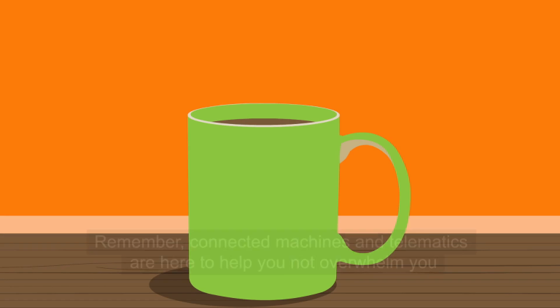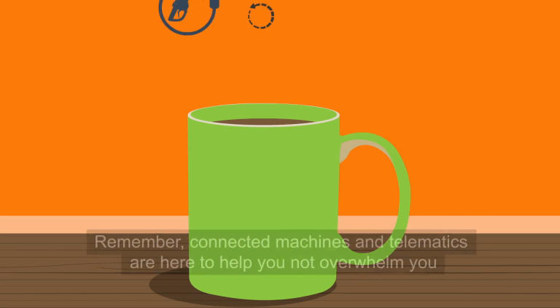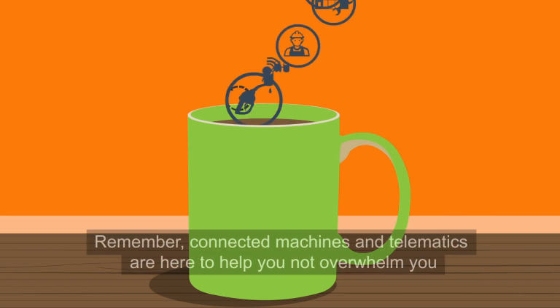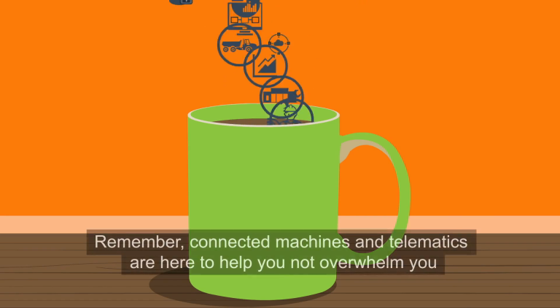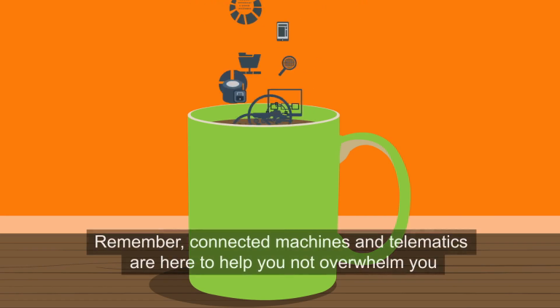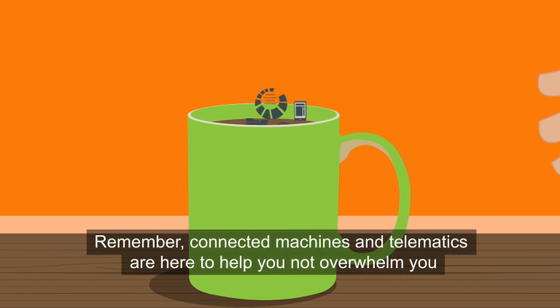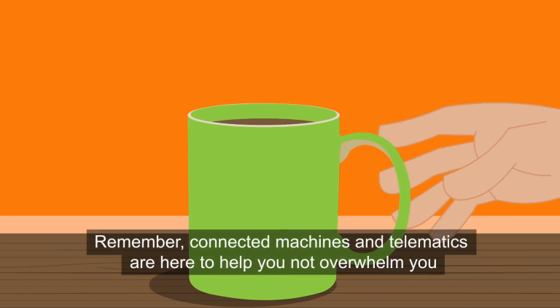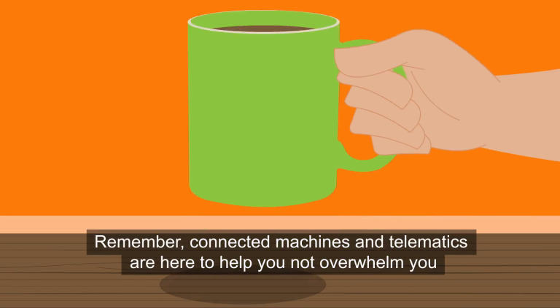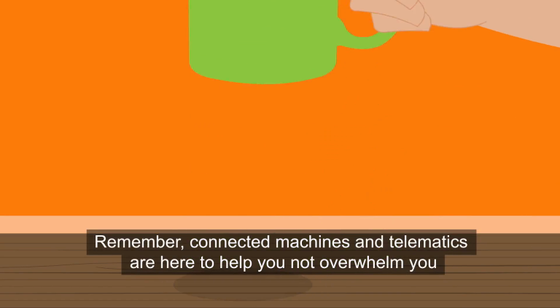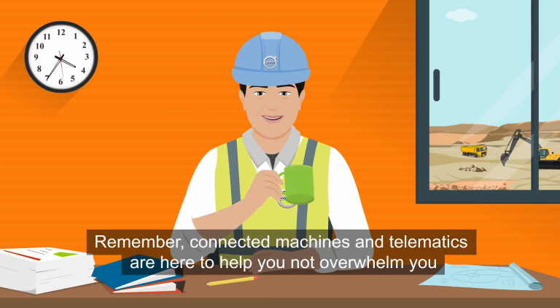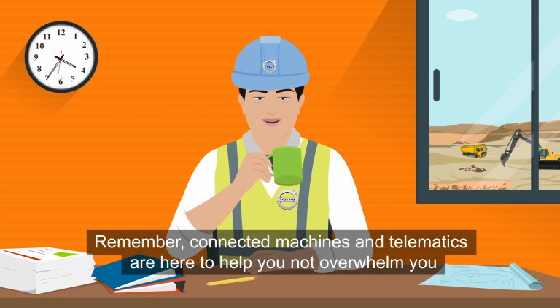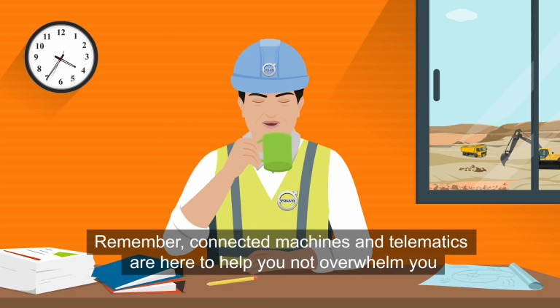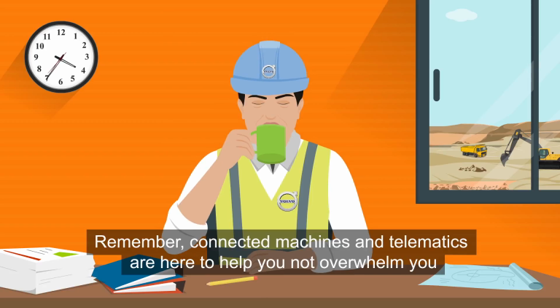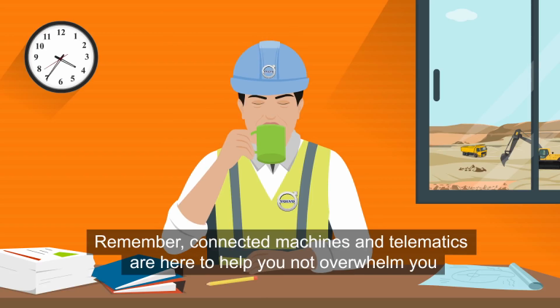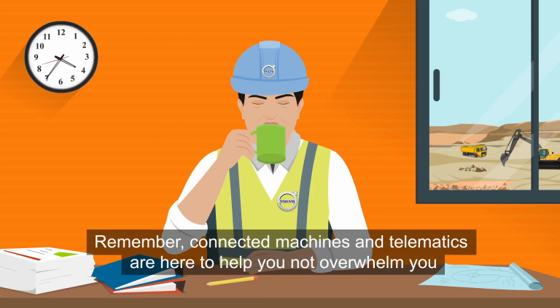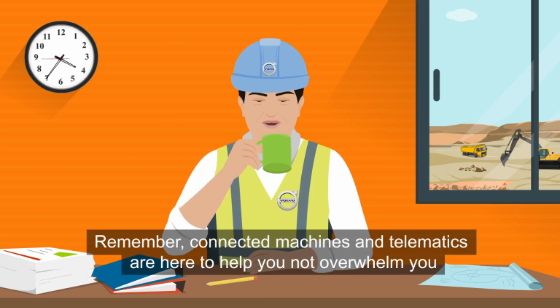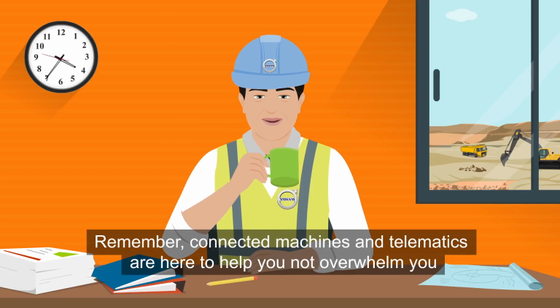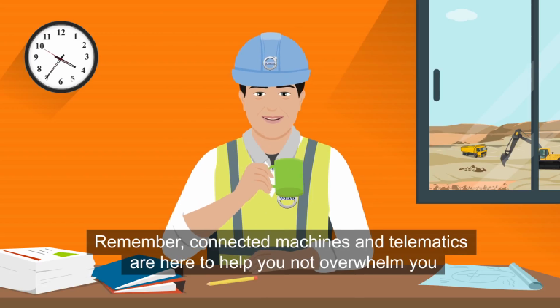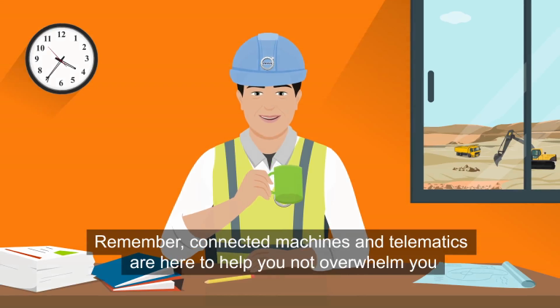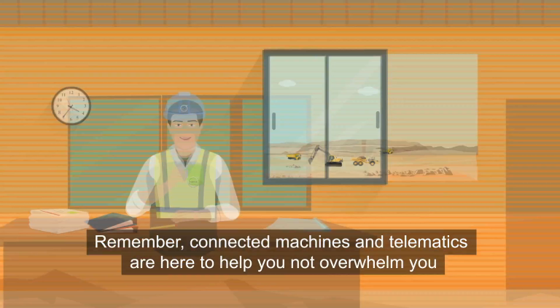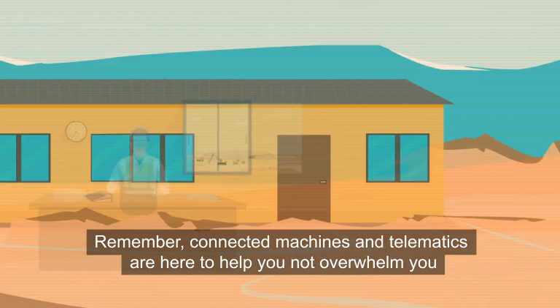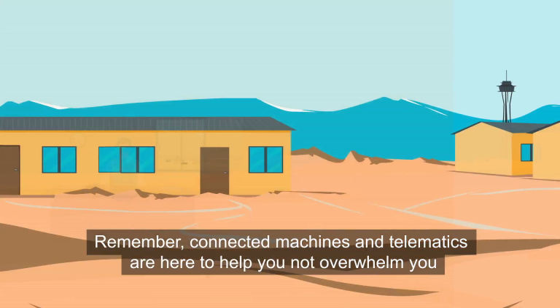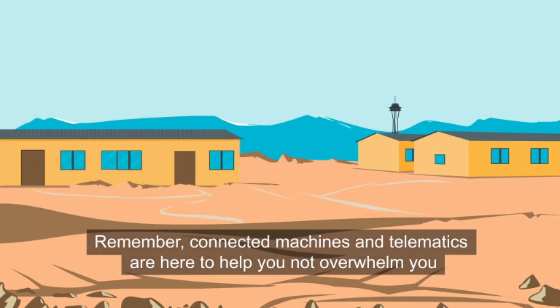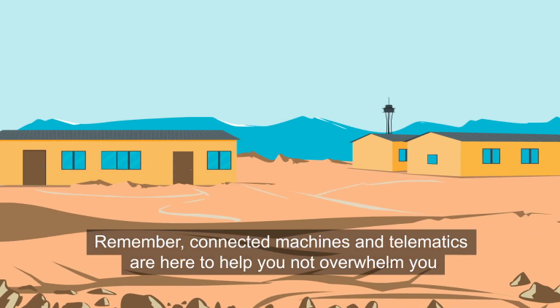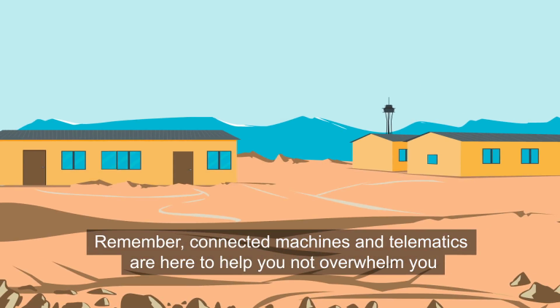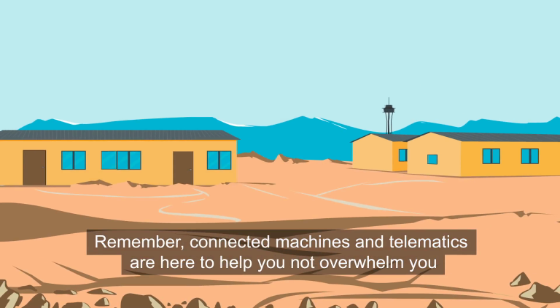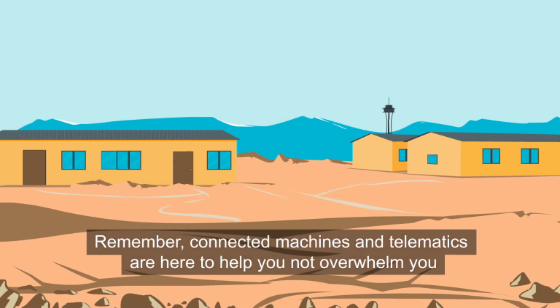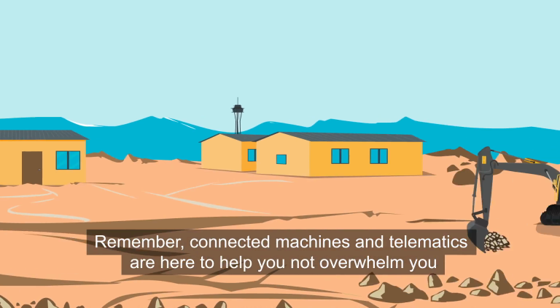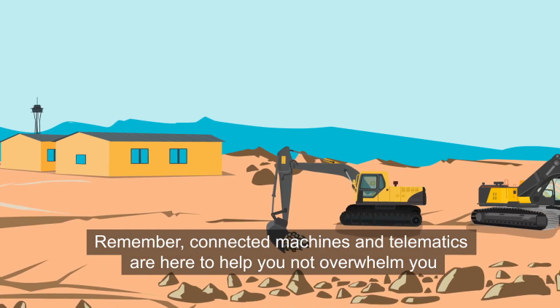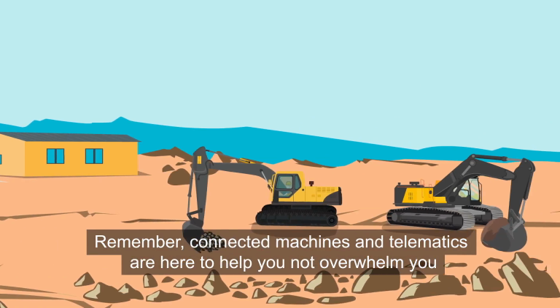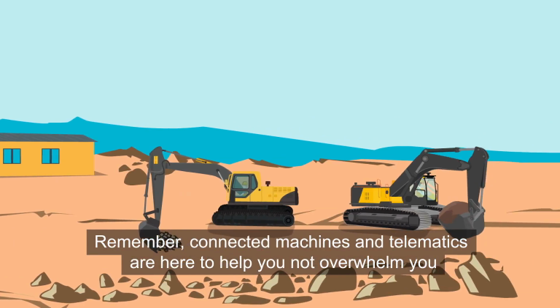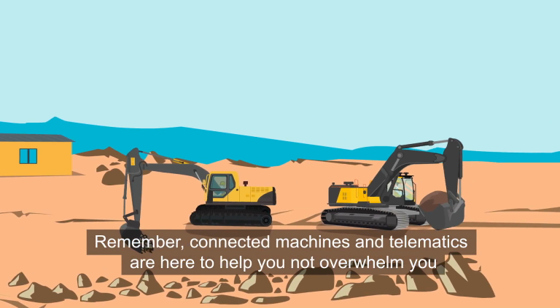Remember, connected machines and telematics are here to help you, not overwhelm you.